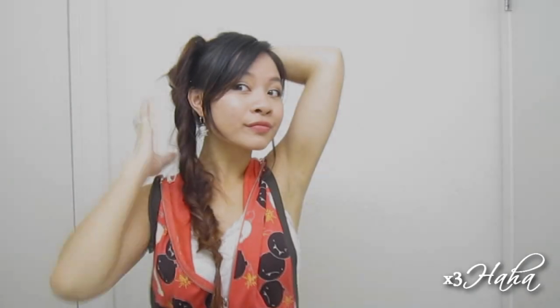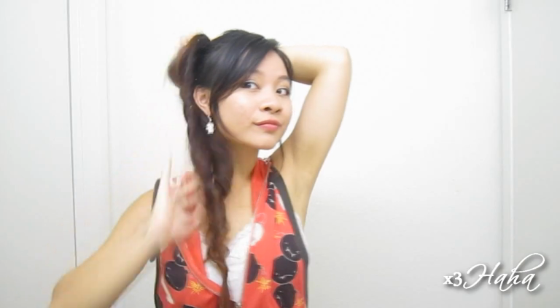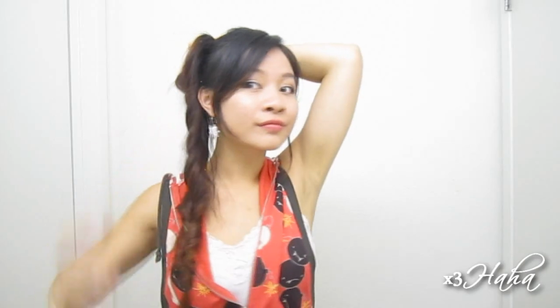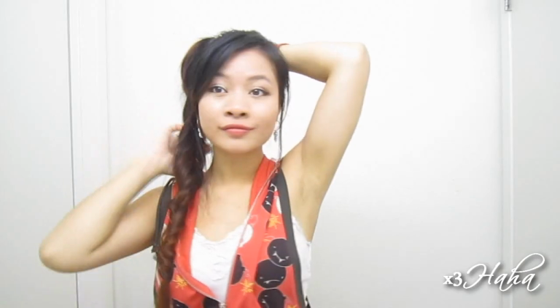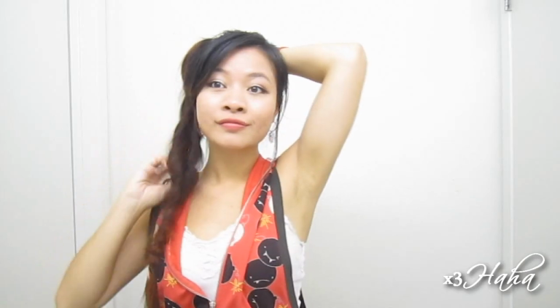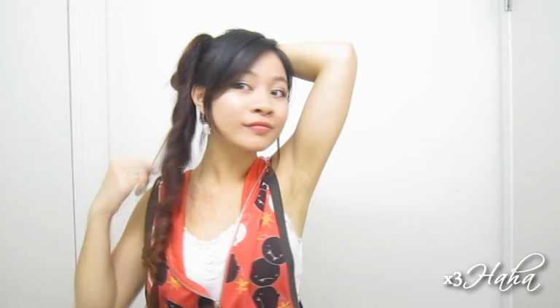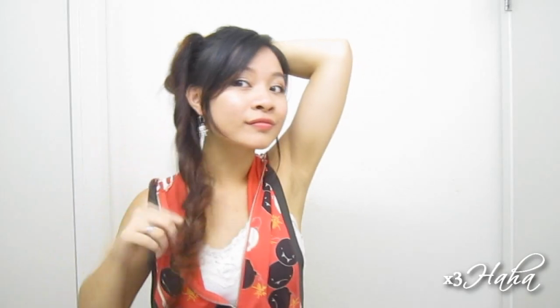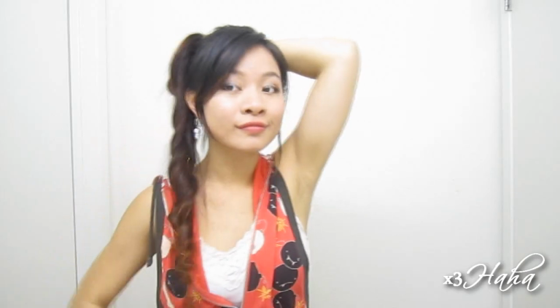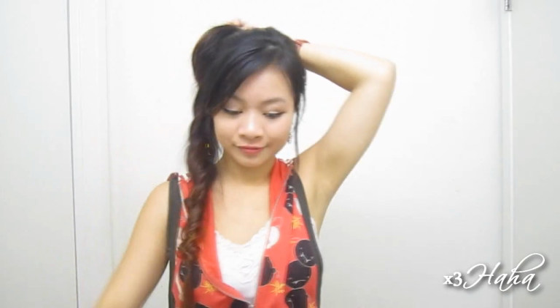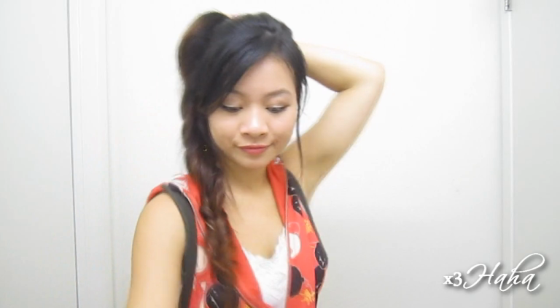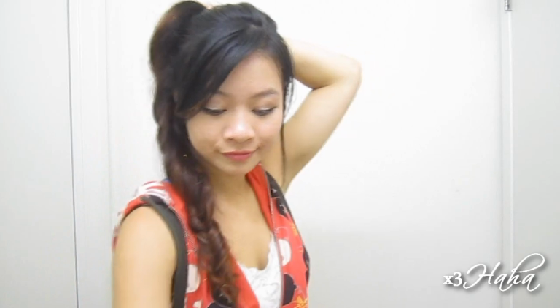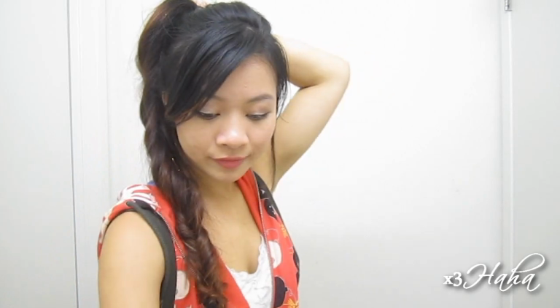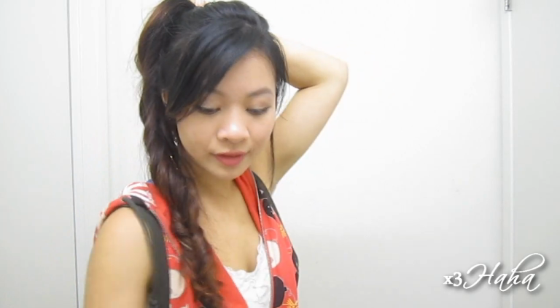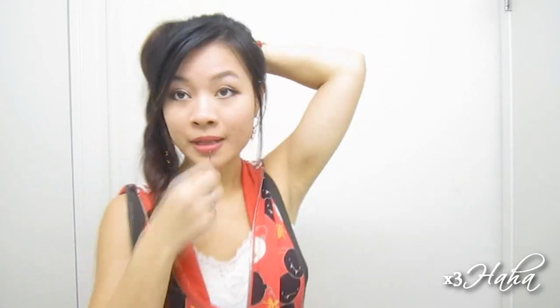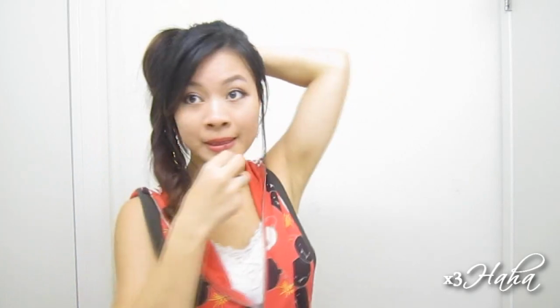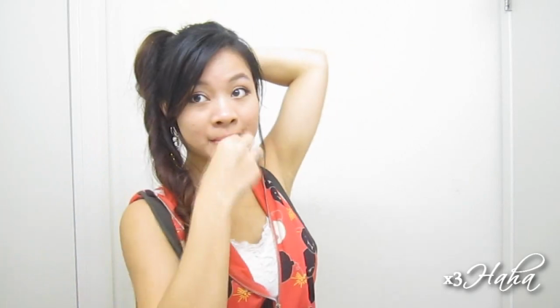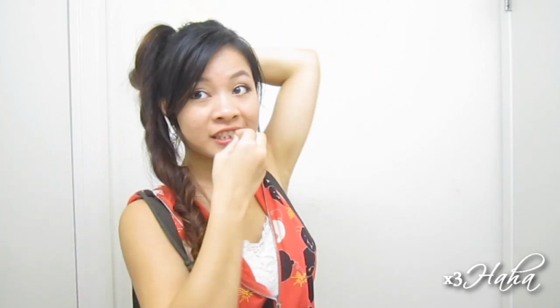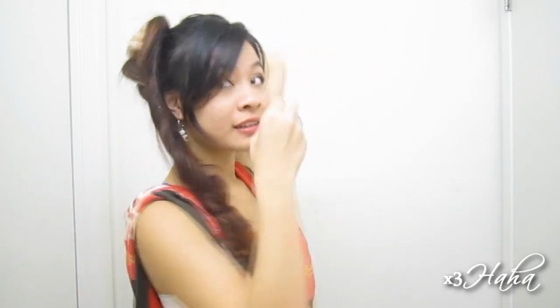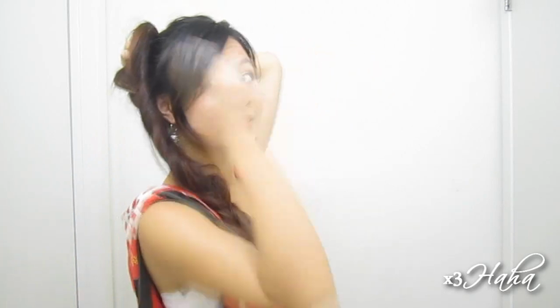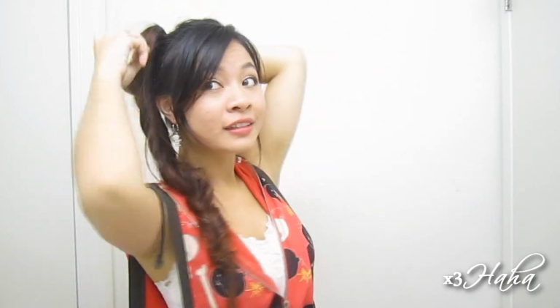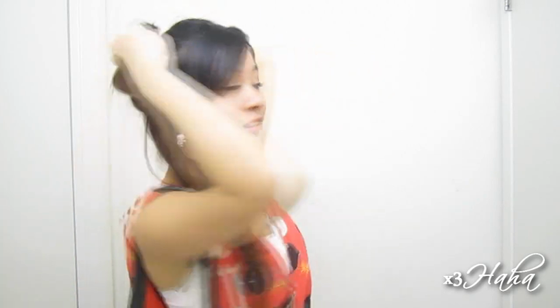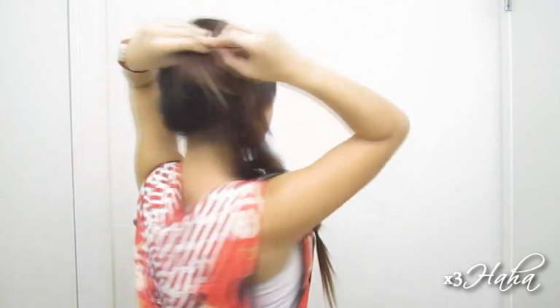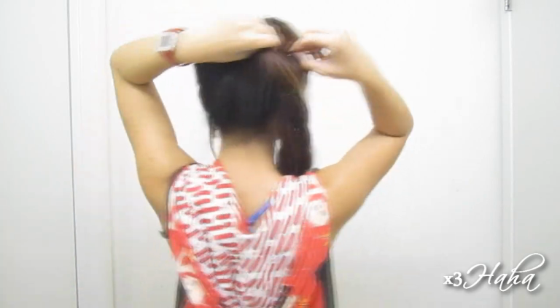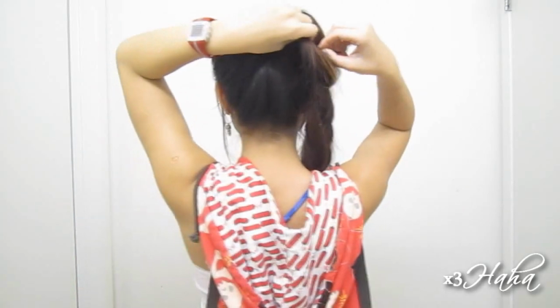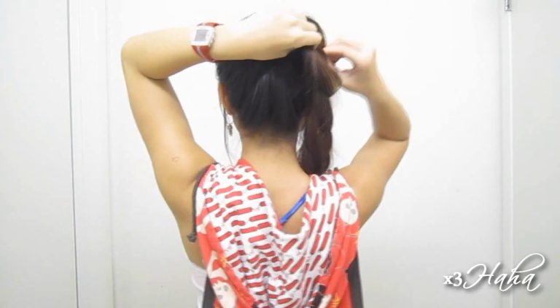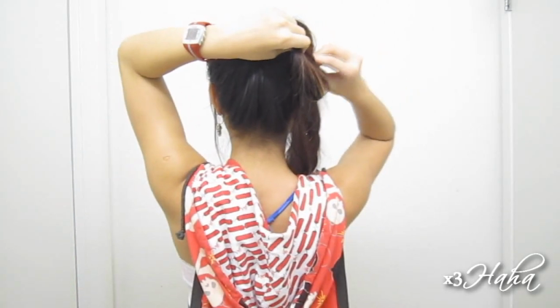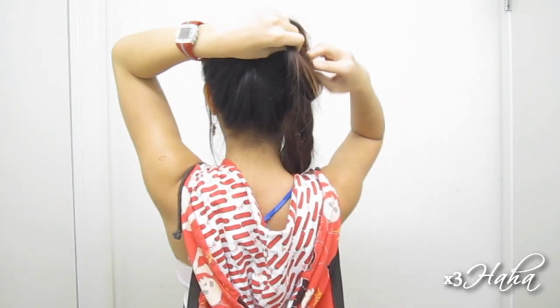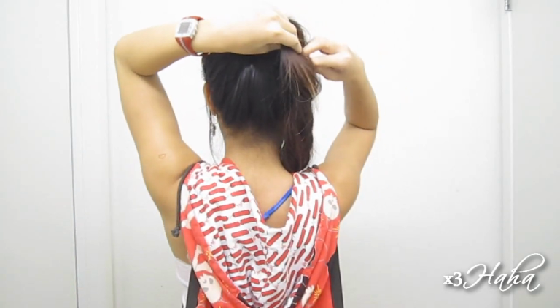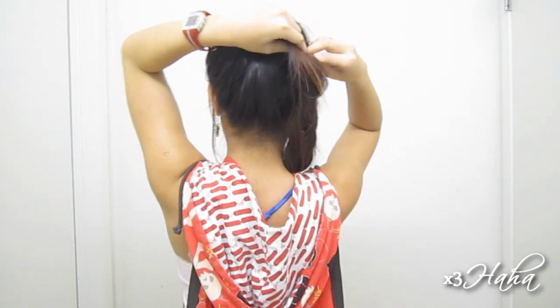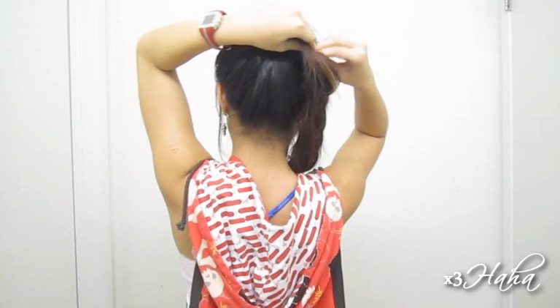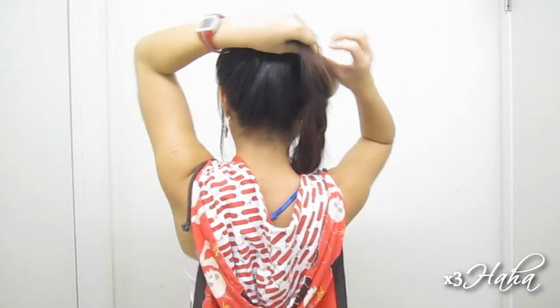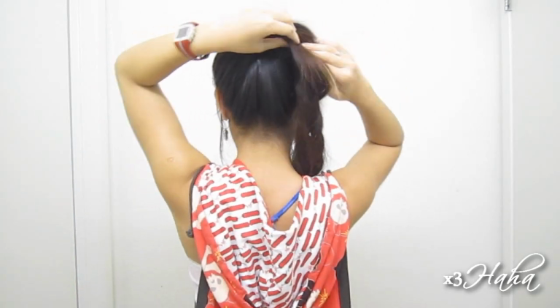You can put your ponytail on the back or wear it to the side like me. To make sure that it stays in place, you just have to pin it down.